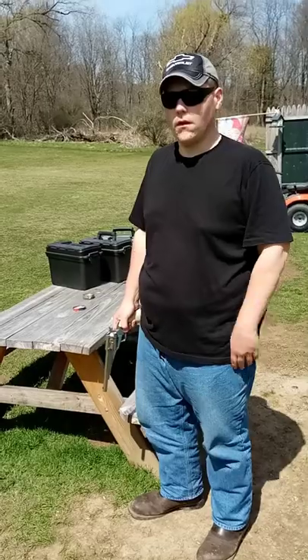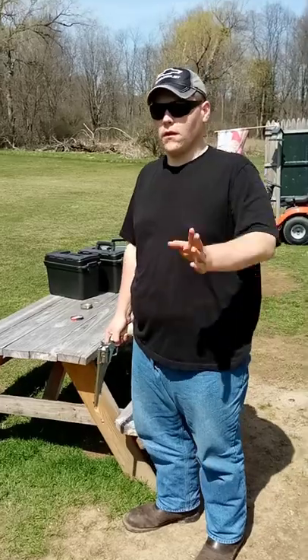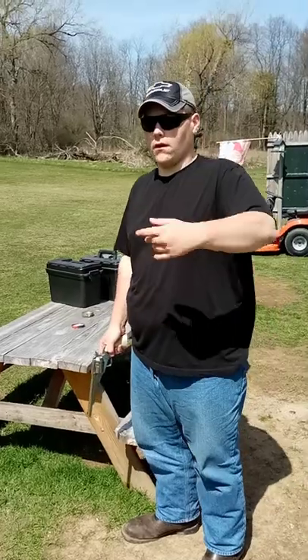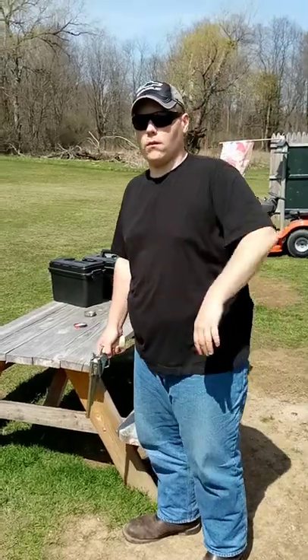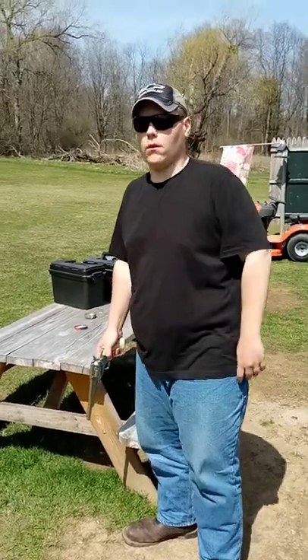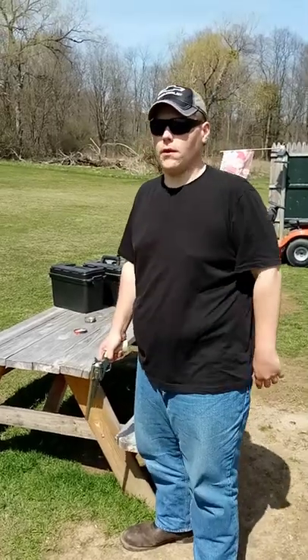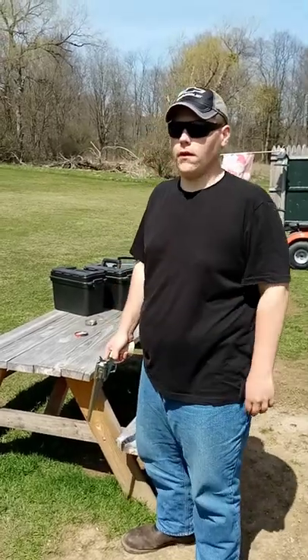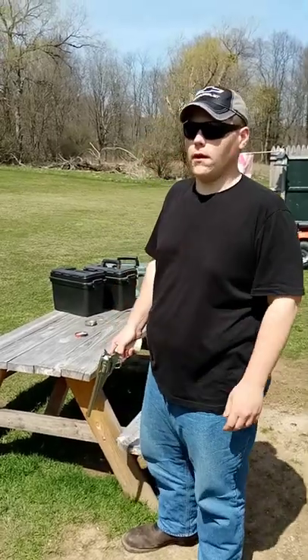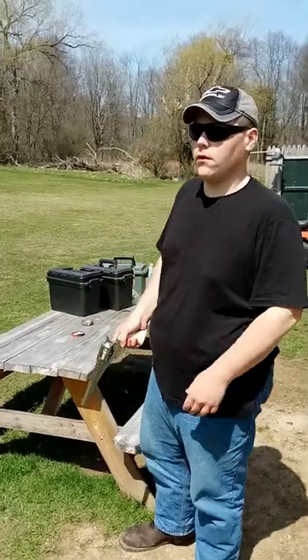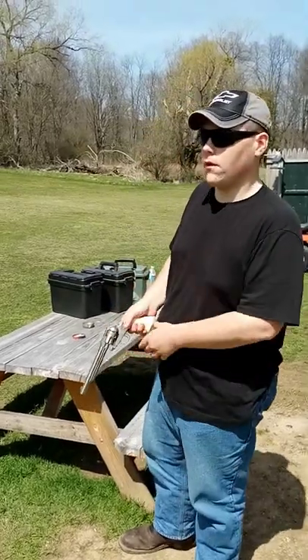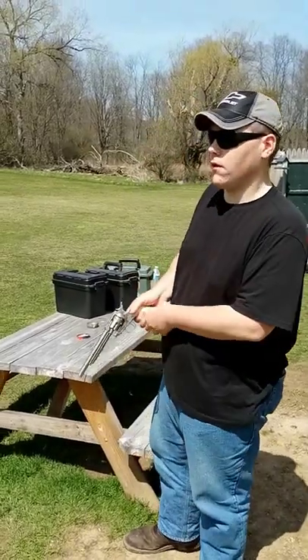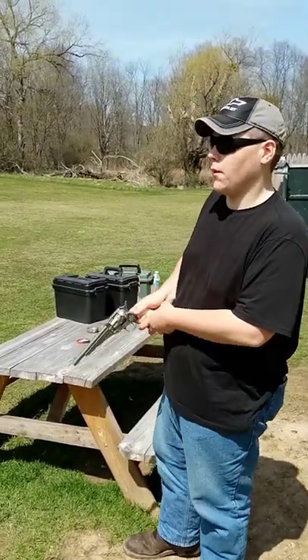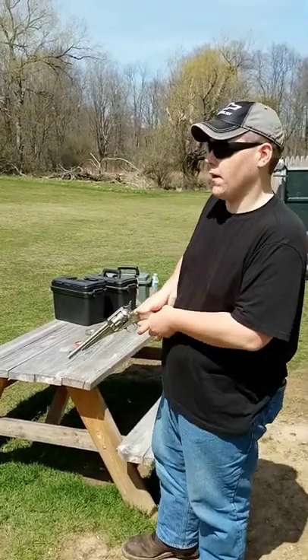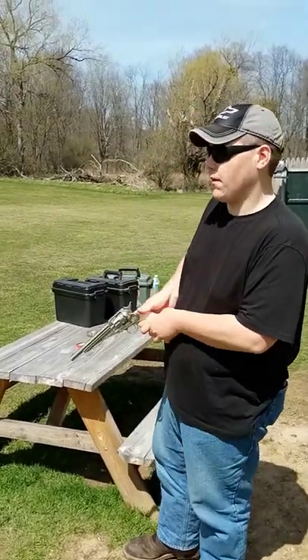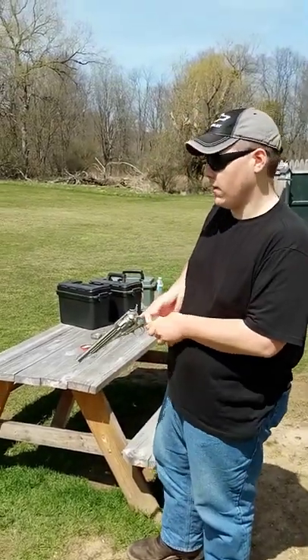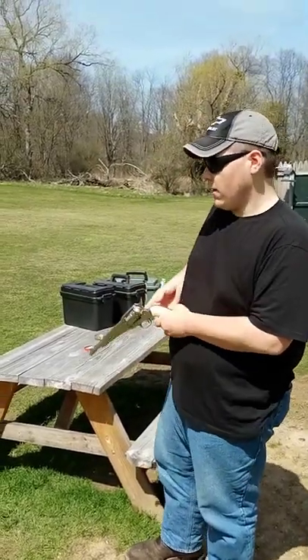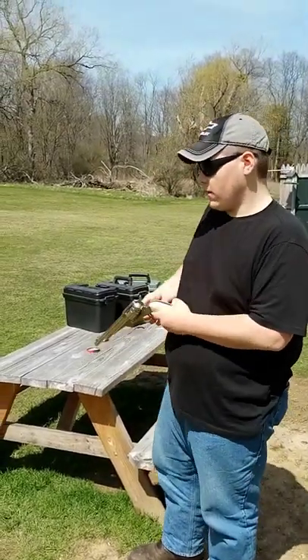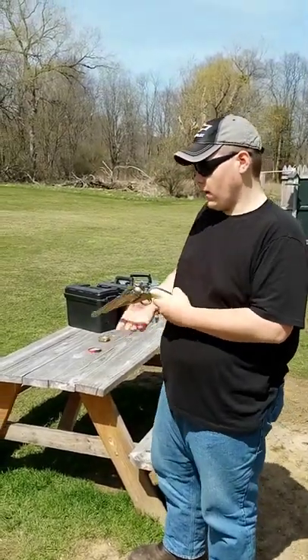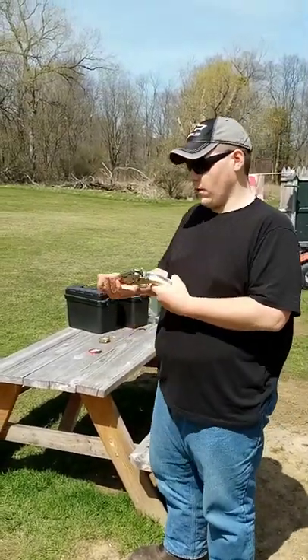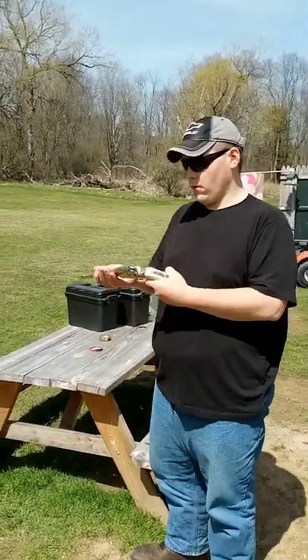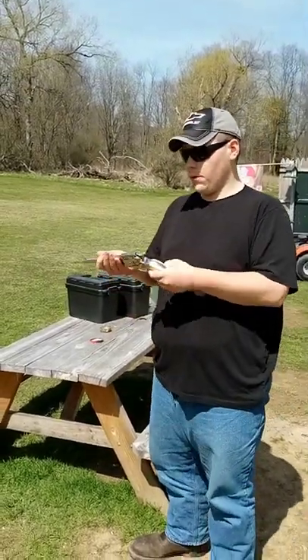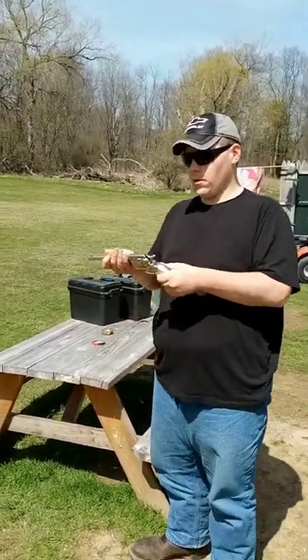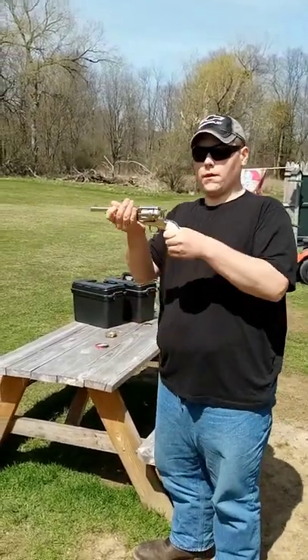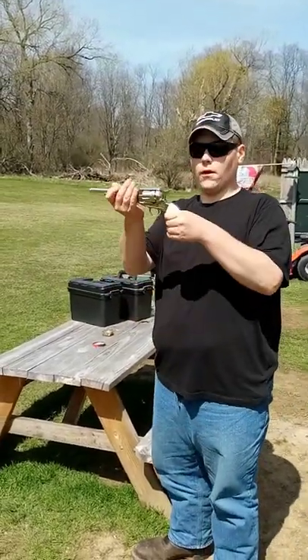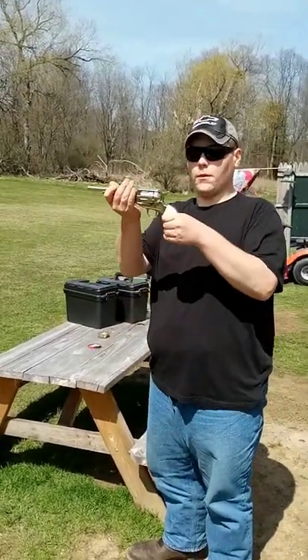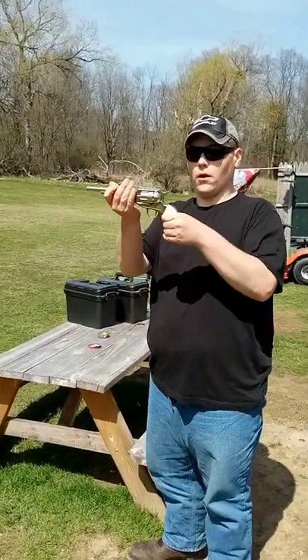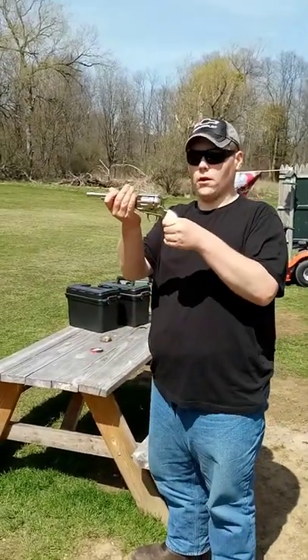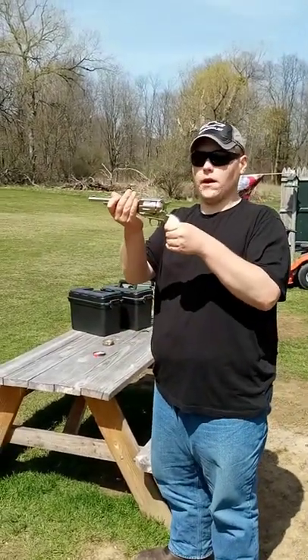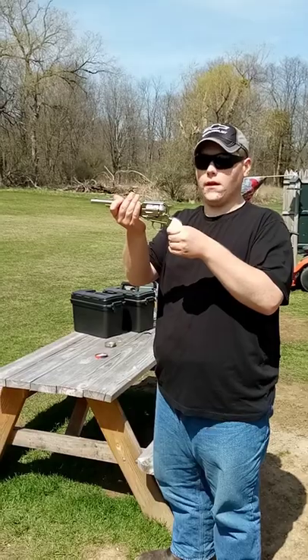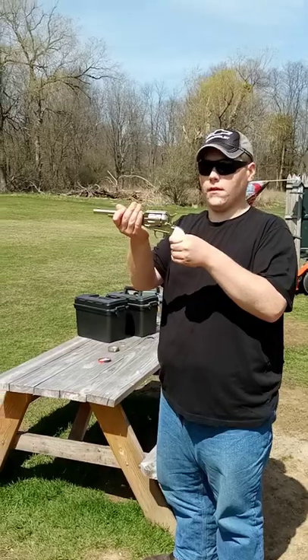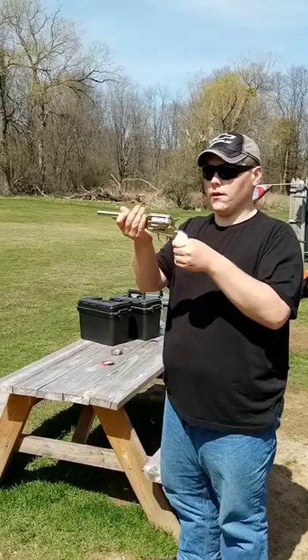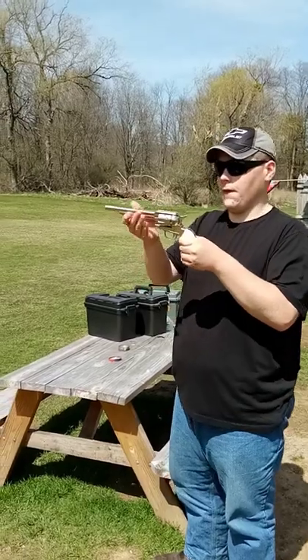Hey everyone, welcome to Our Gun Haven, Our Gun Hot Spot. My name is Aaron. Today we are going to be shooting the Kroisman RR1875.